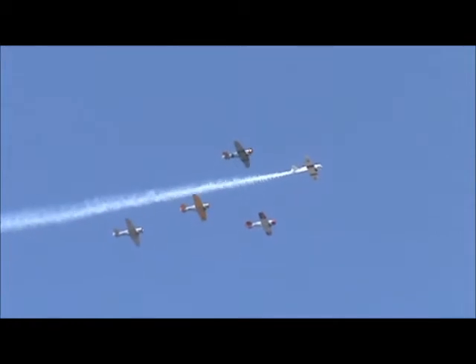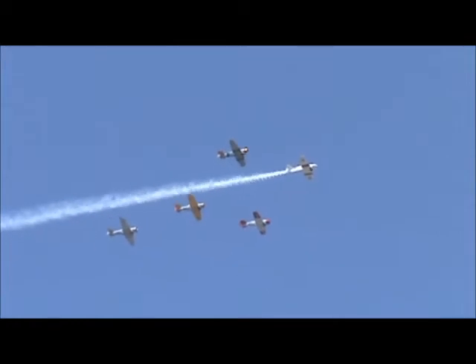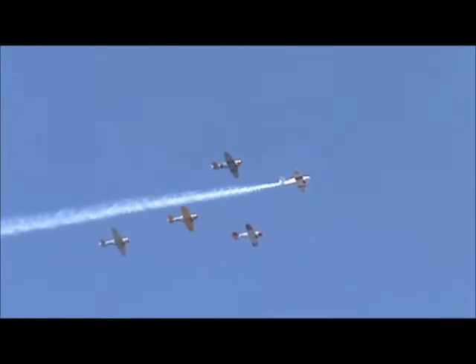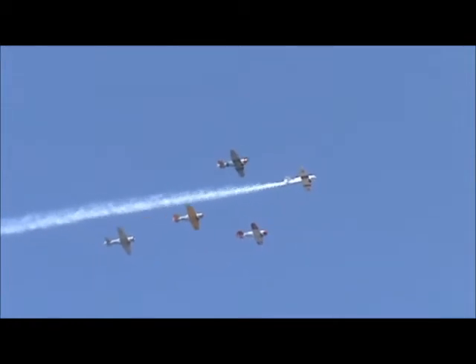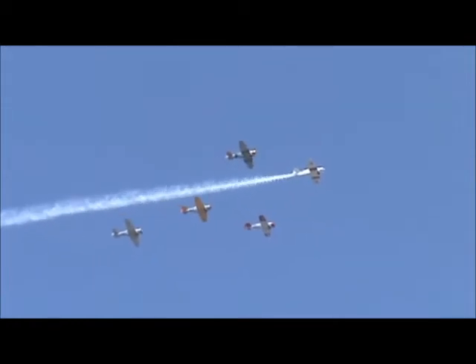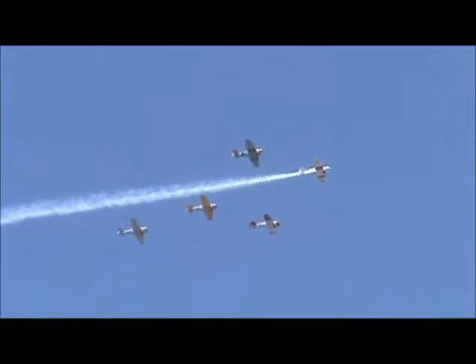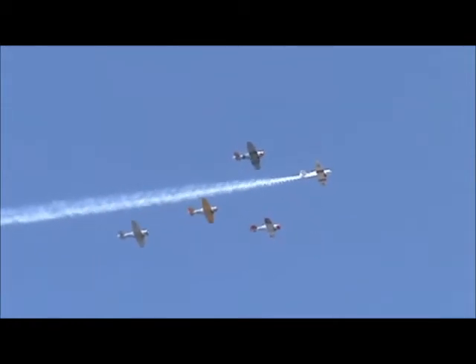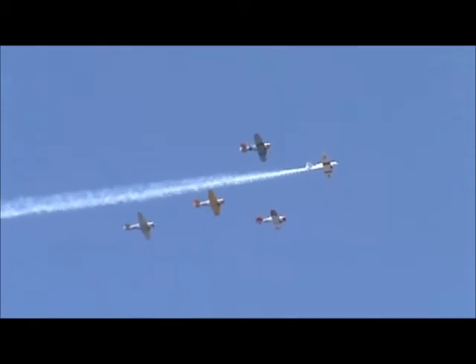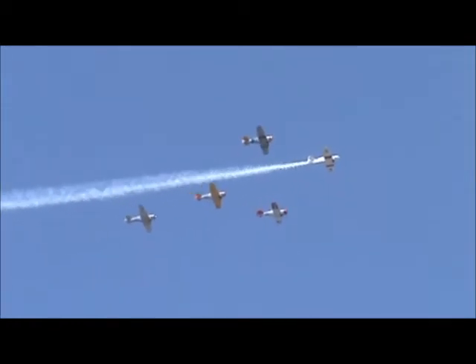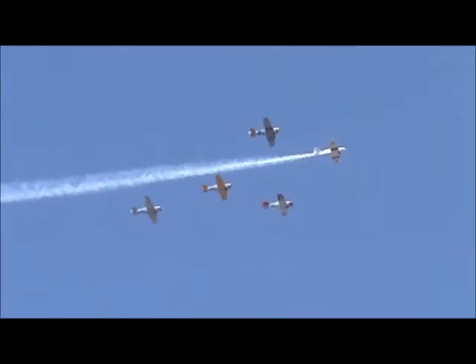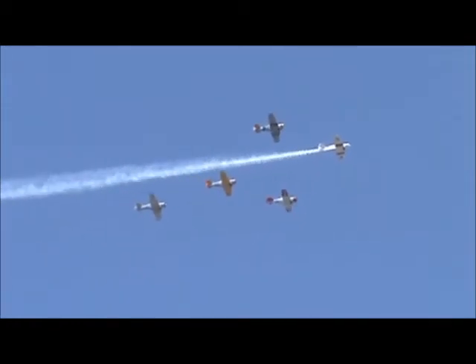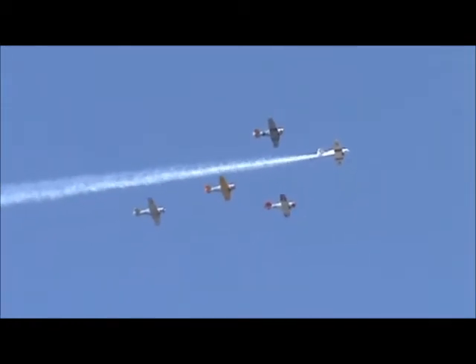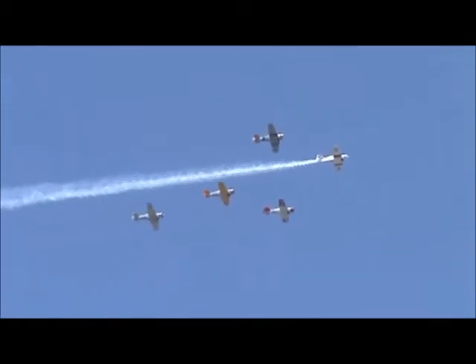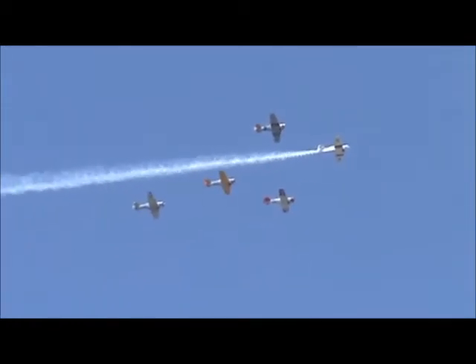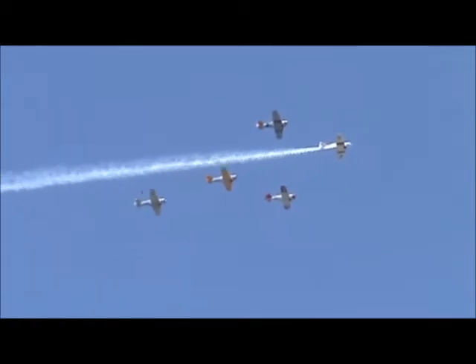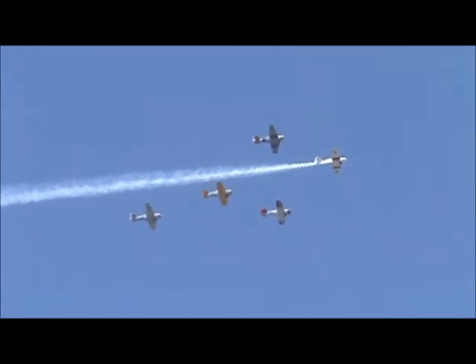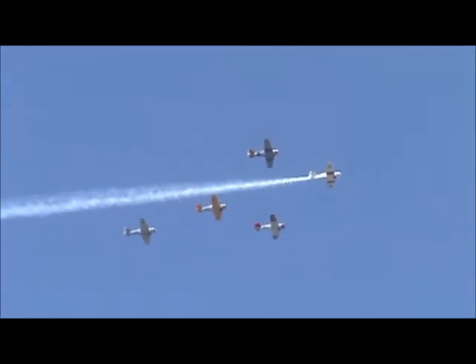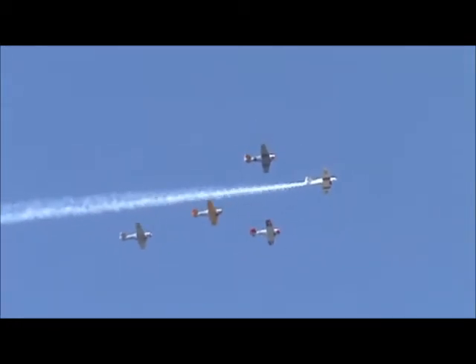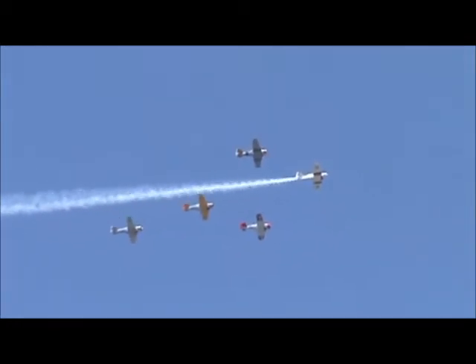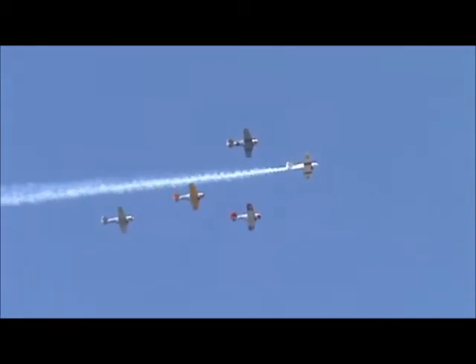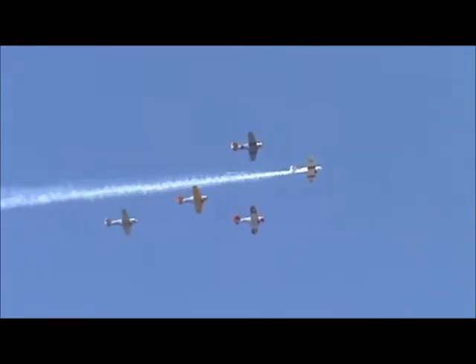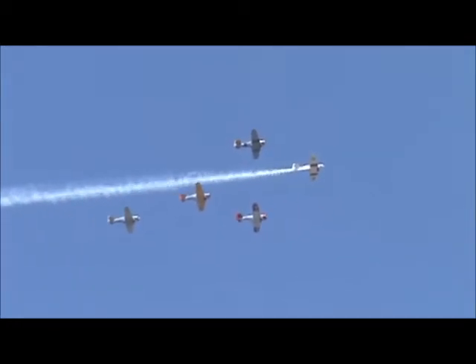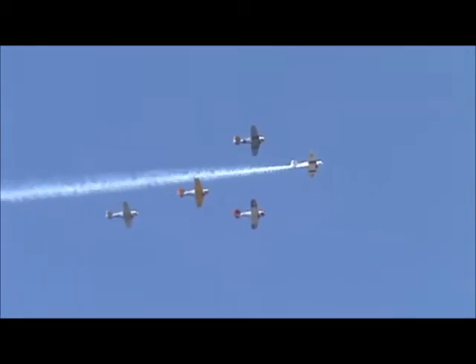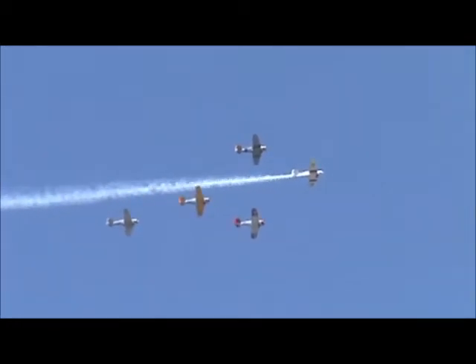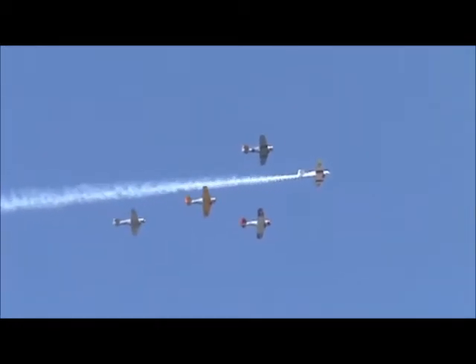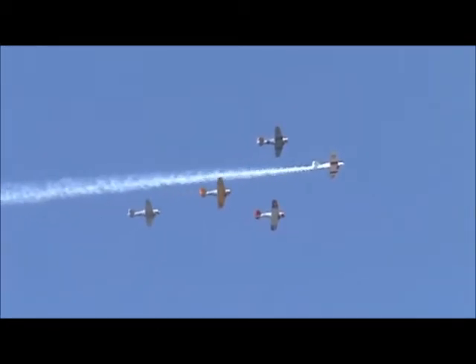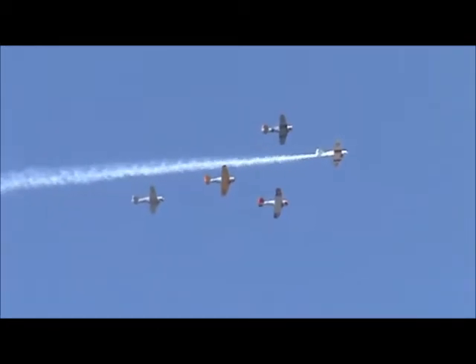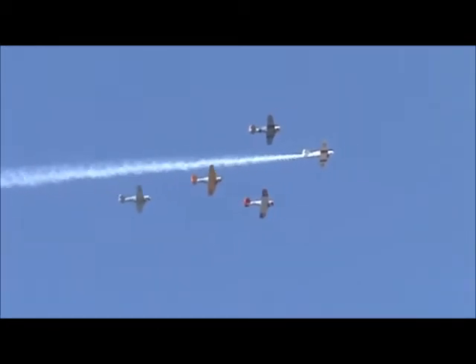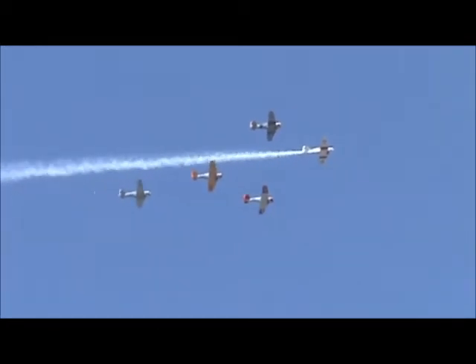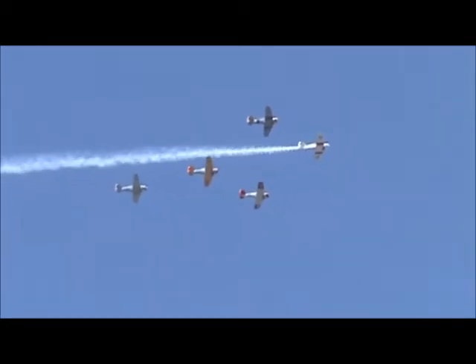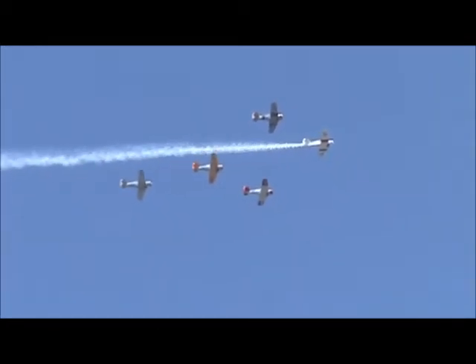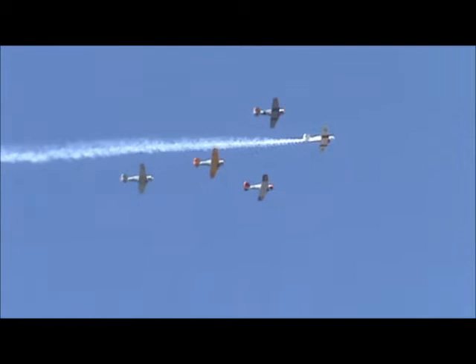We're going to have a lot of pyro here today, so ladies and gentlemen, just get prepared for a lot of things.